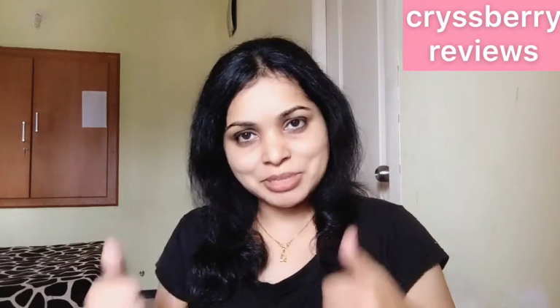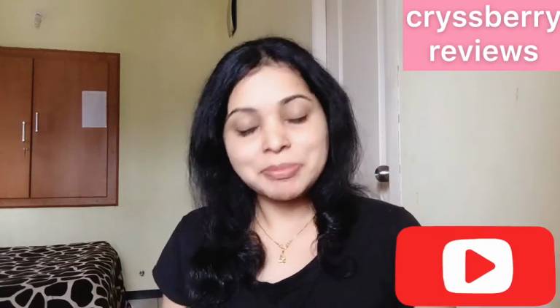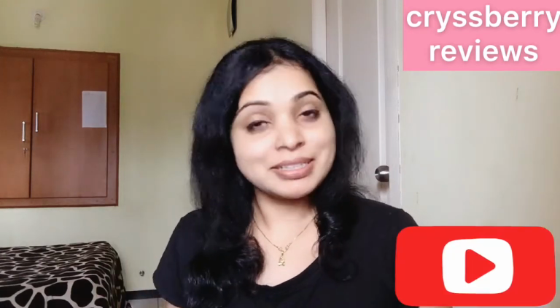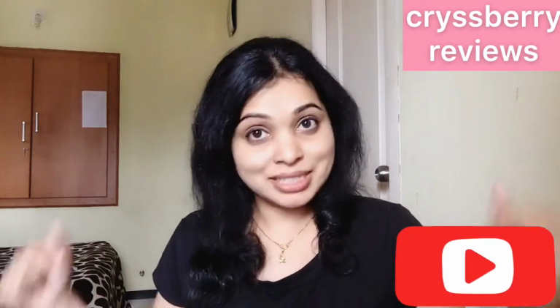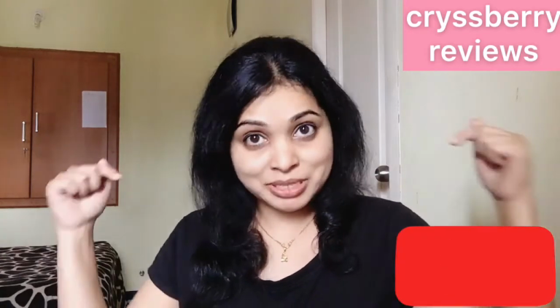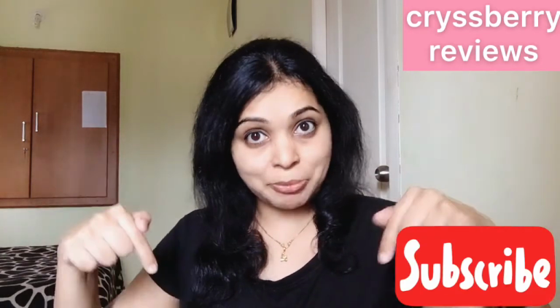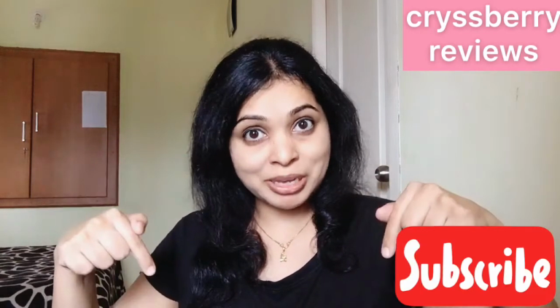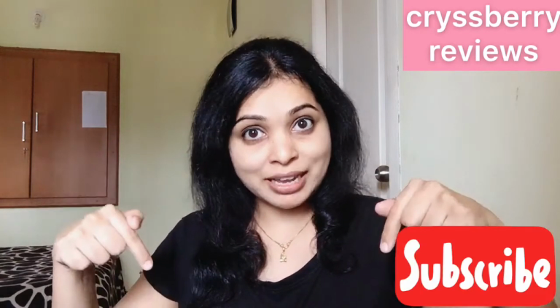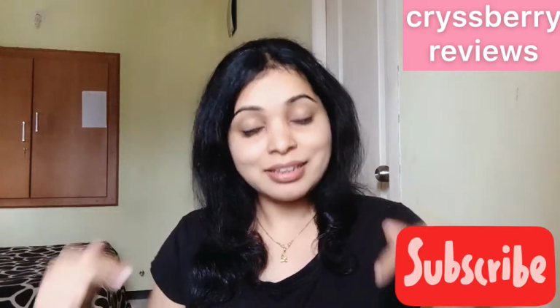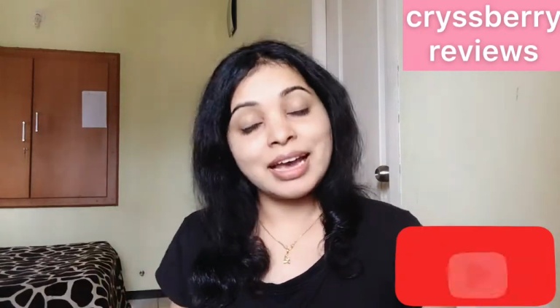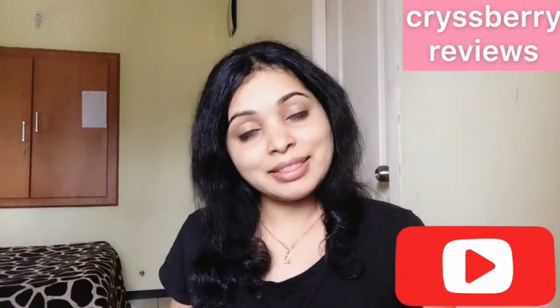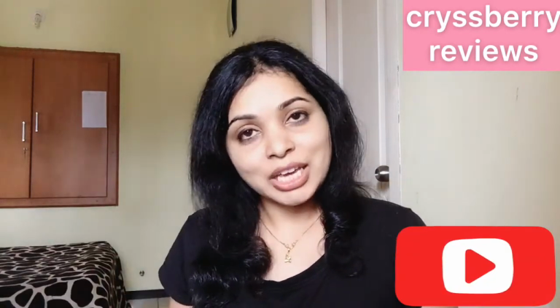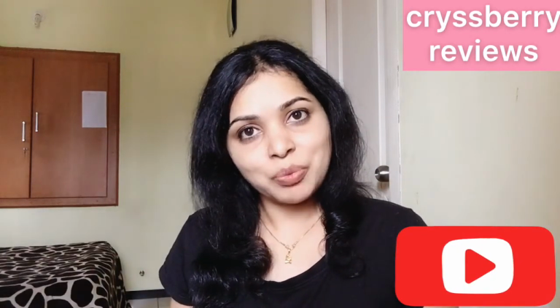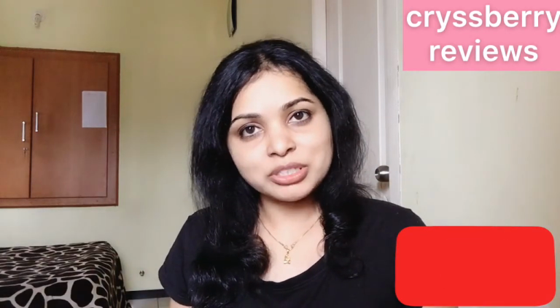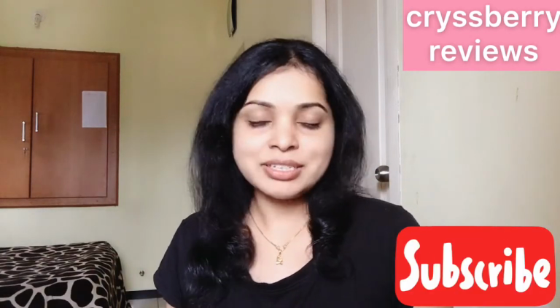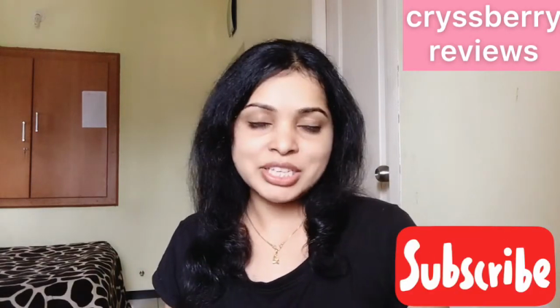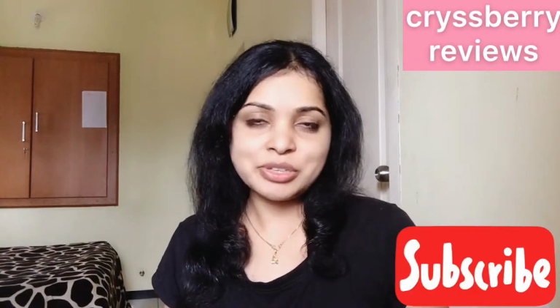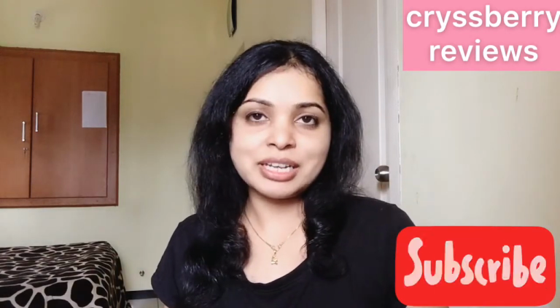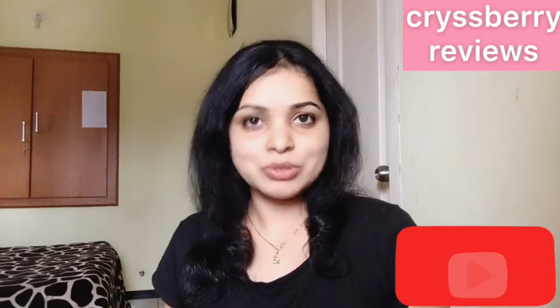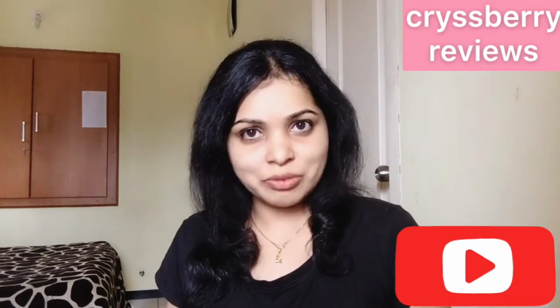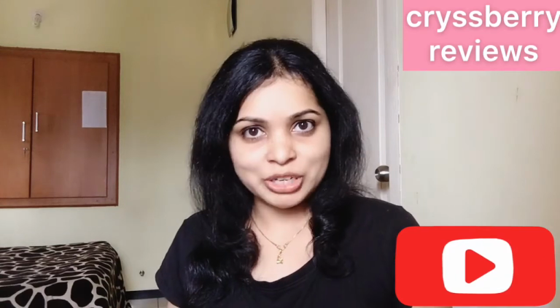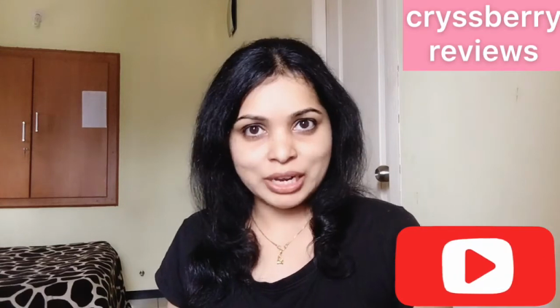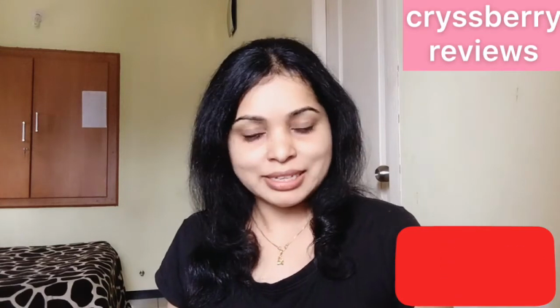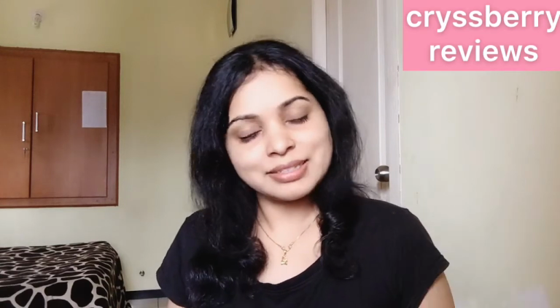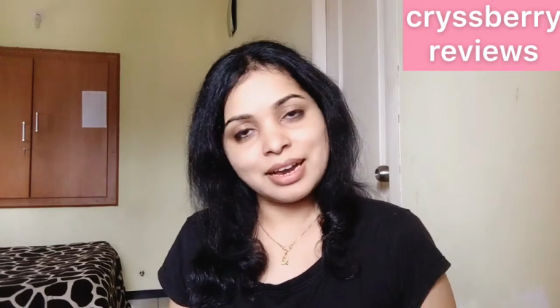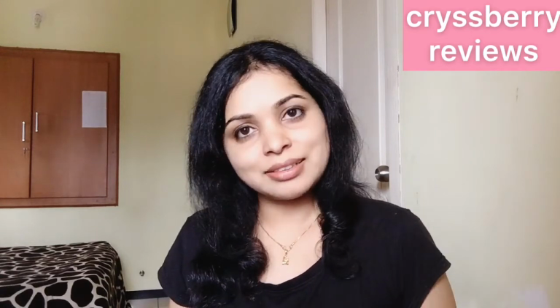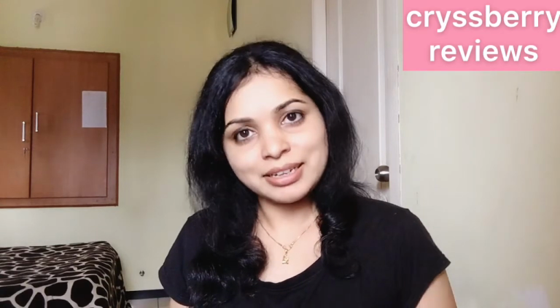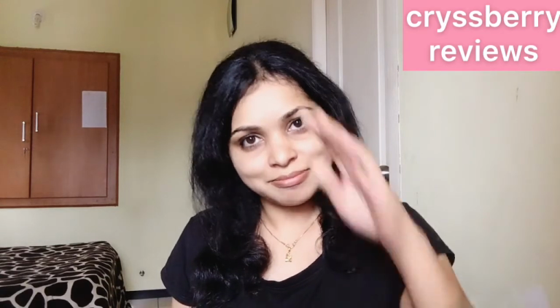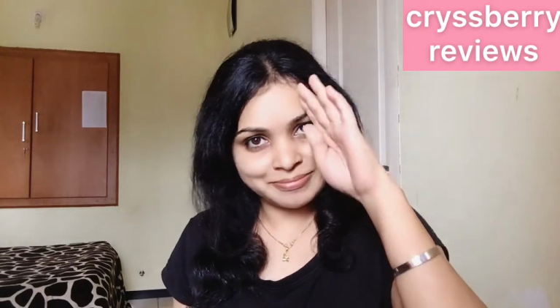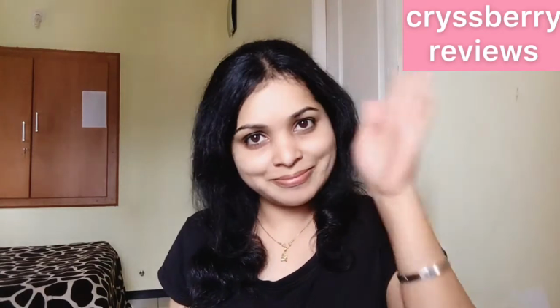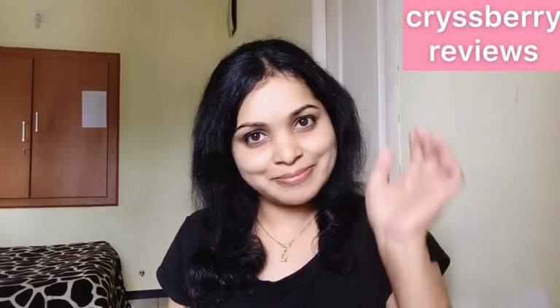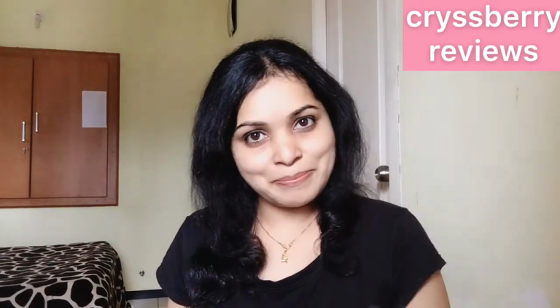If you liked this video and found it helpful, give me a big thumbs up, subscribe to my channel, and thank you for watching. See you with another useful video like this. Until then, bye!